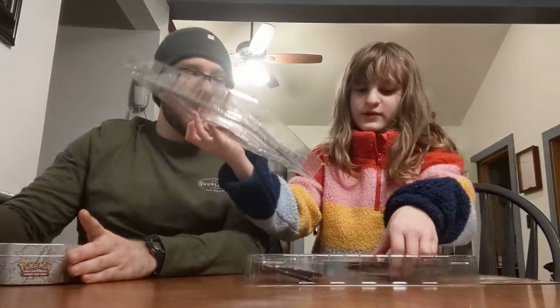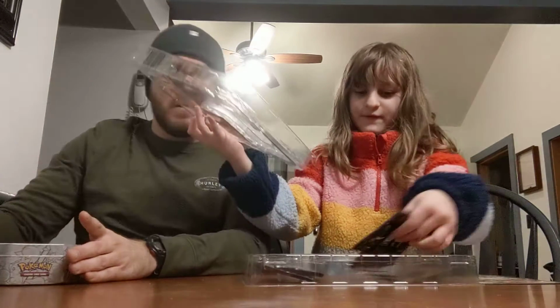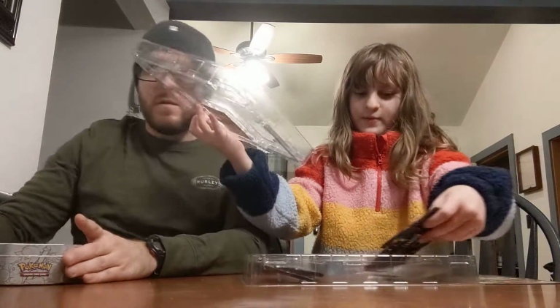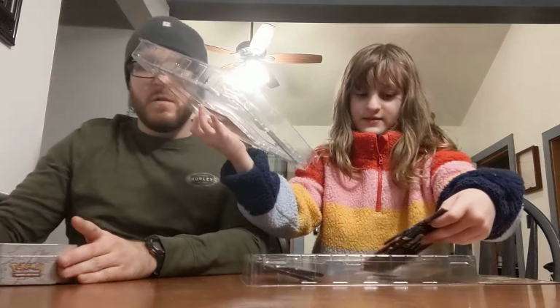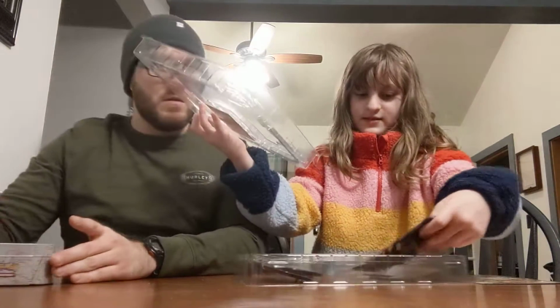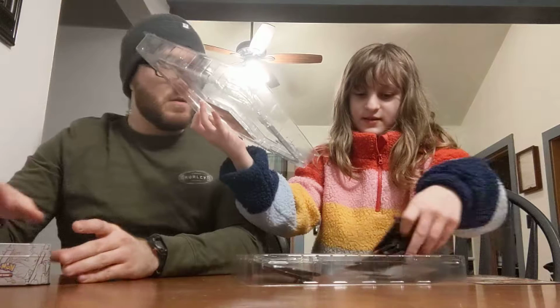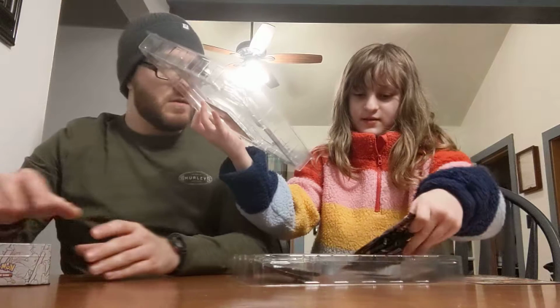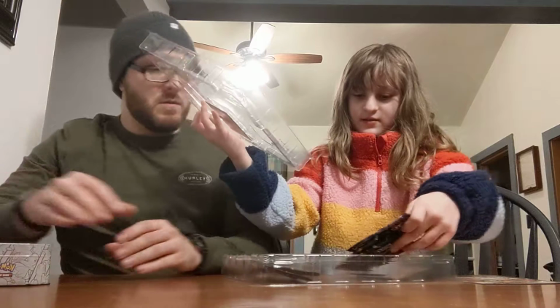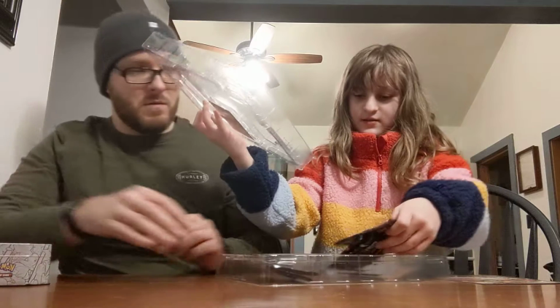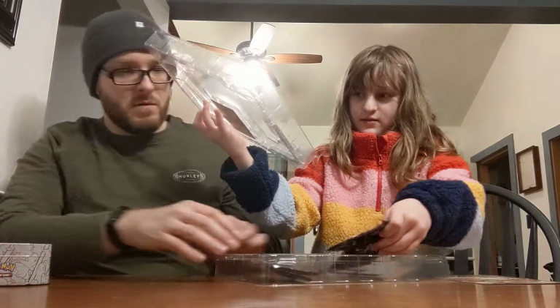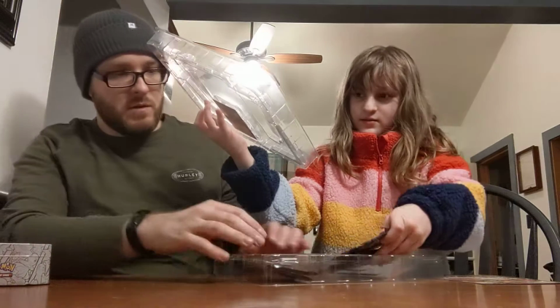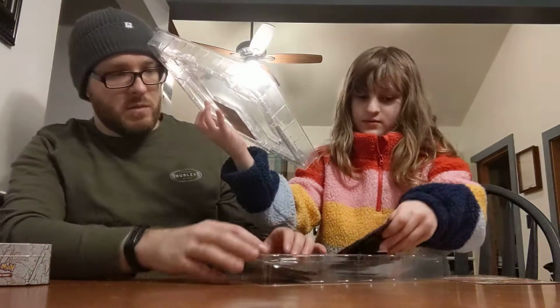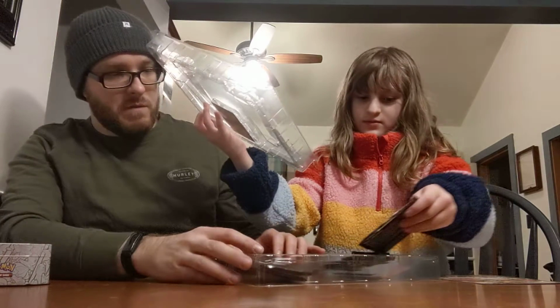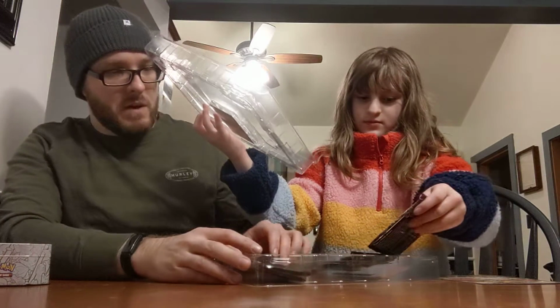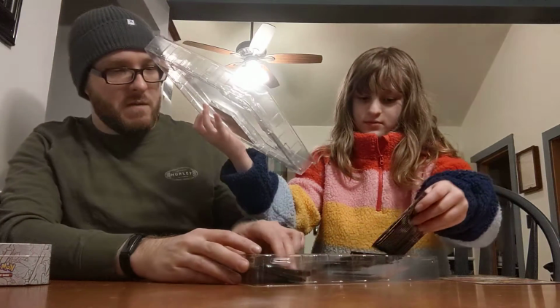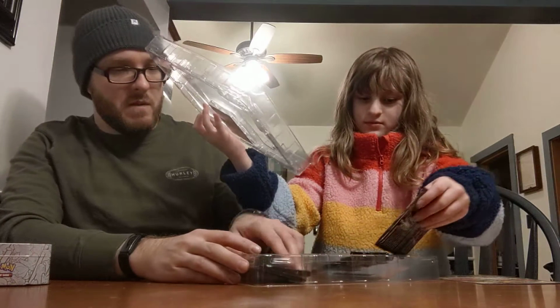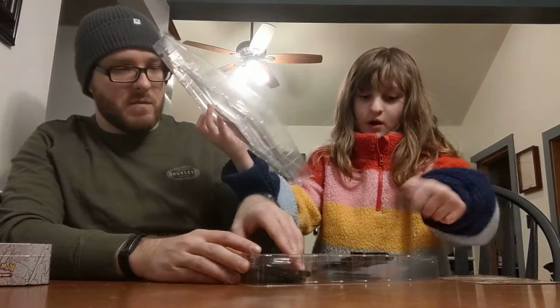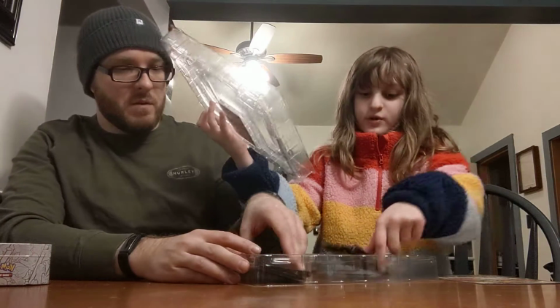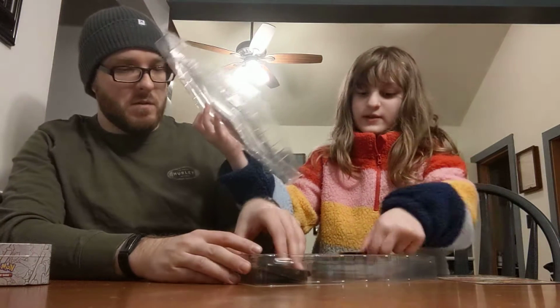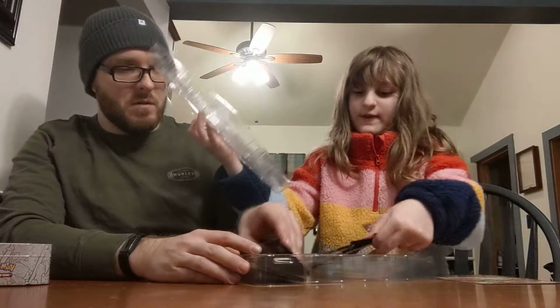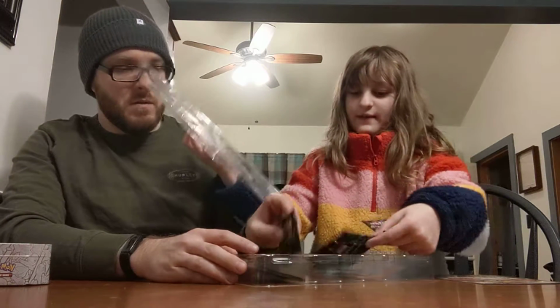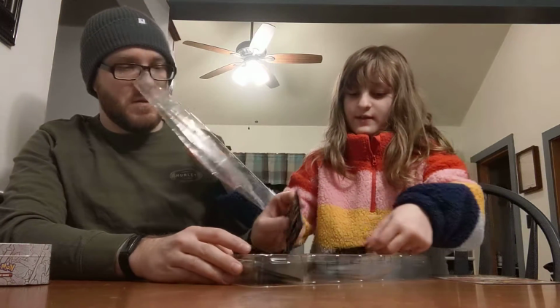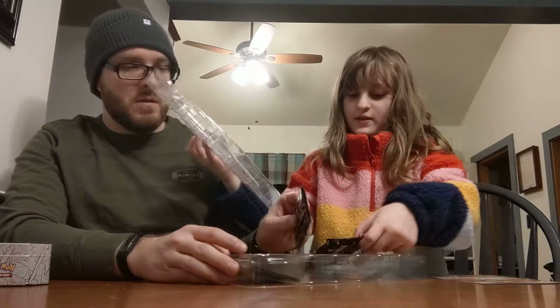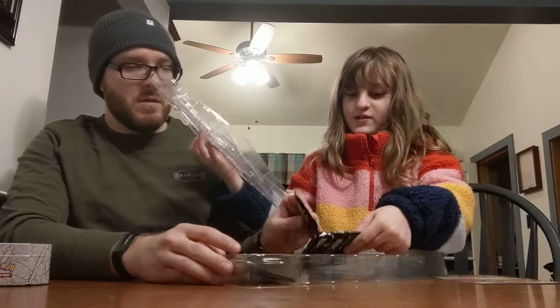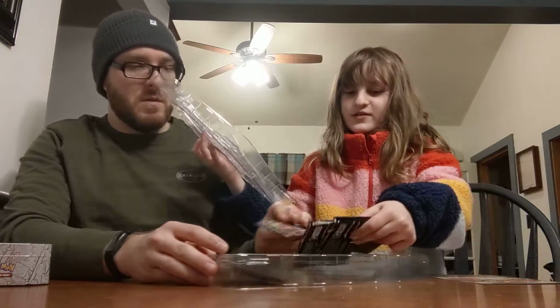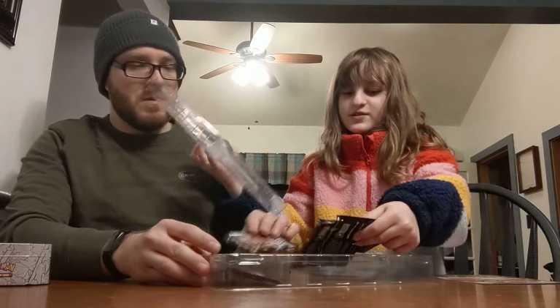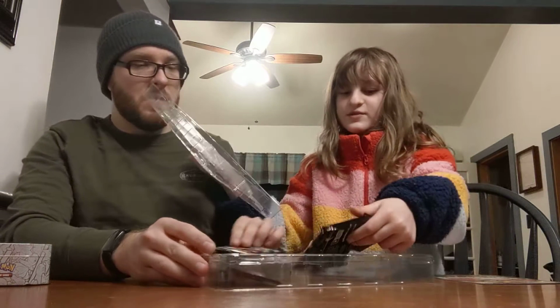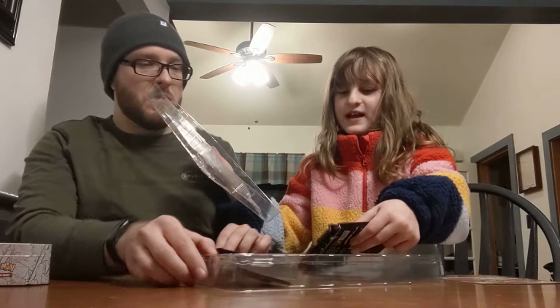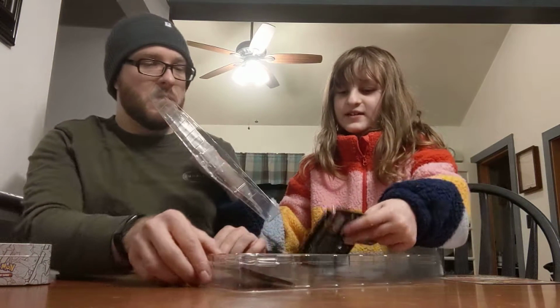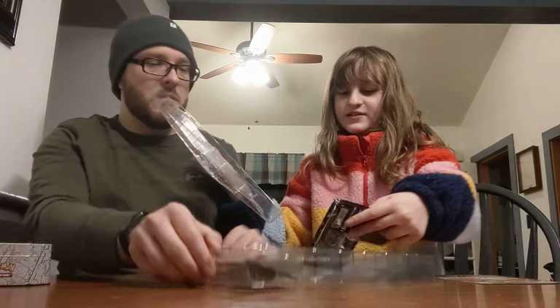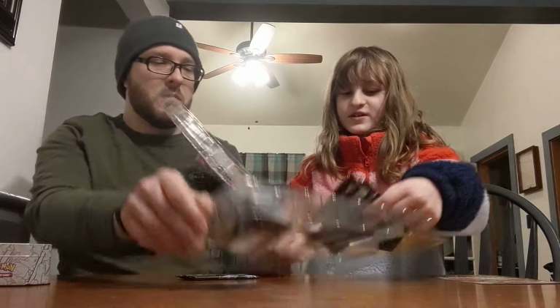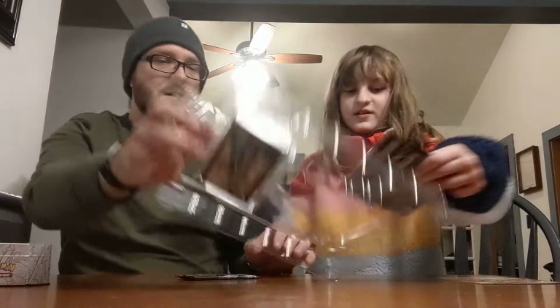There's only four packs in here. There should be five in this one. Oh, there is five — there were two stacked on each other.